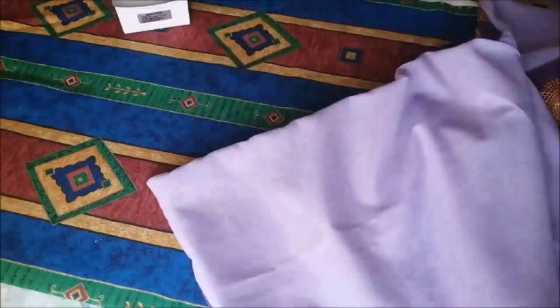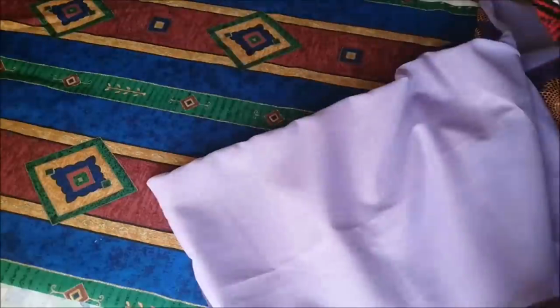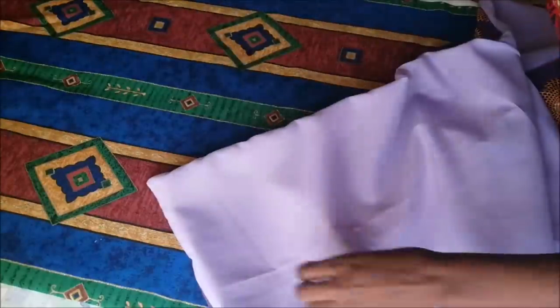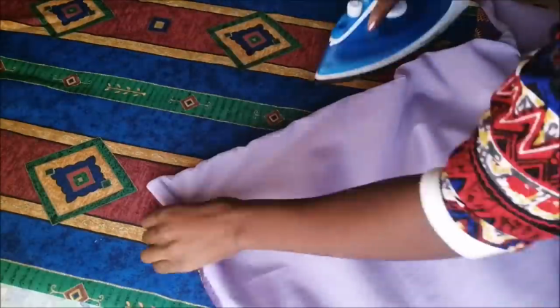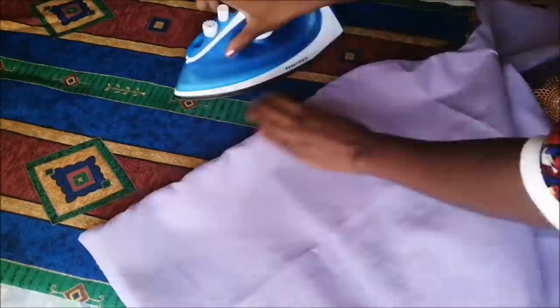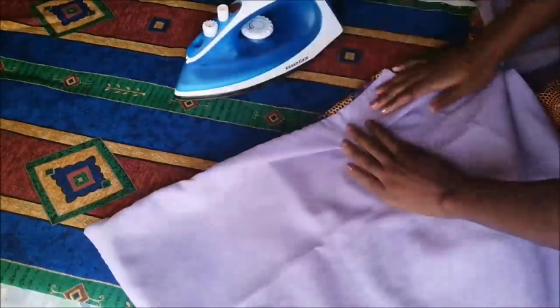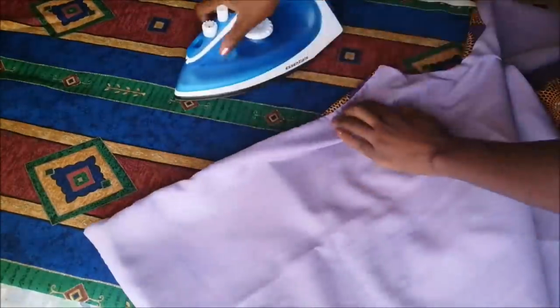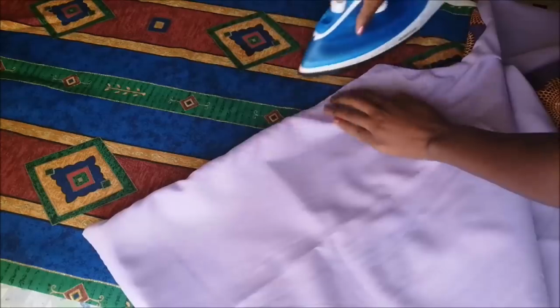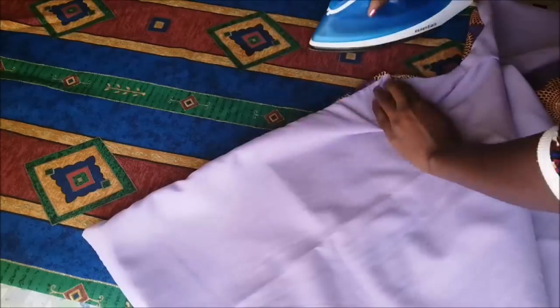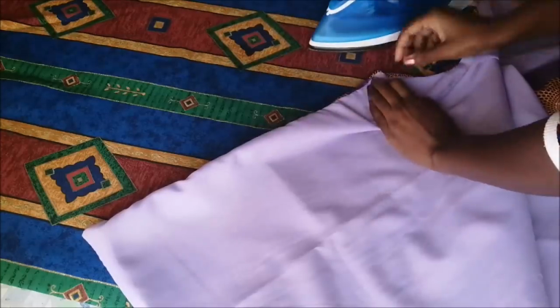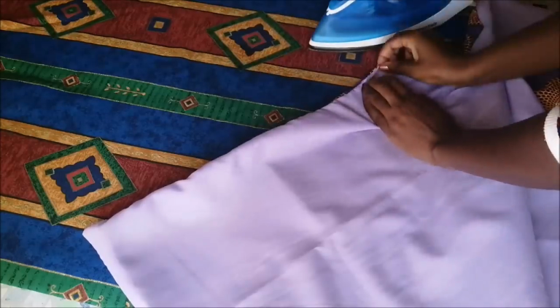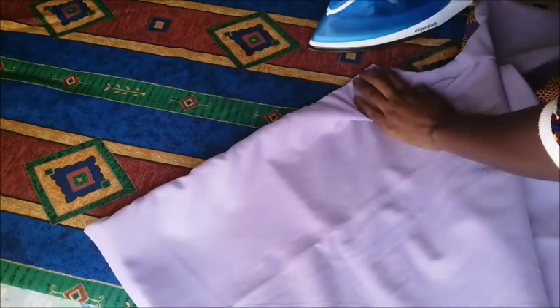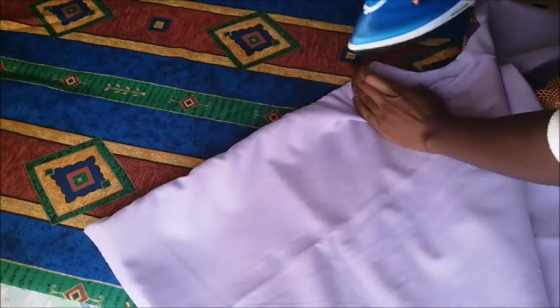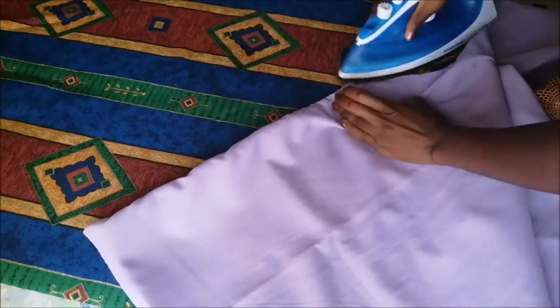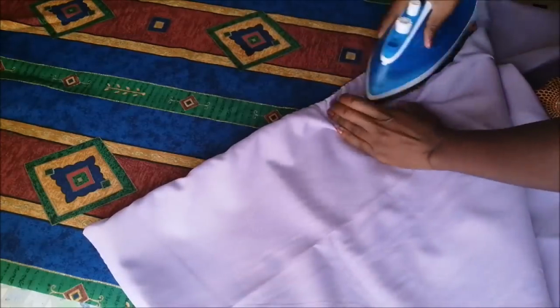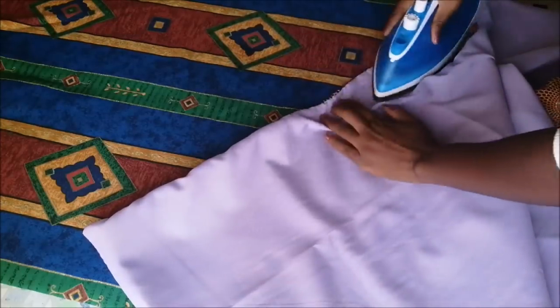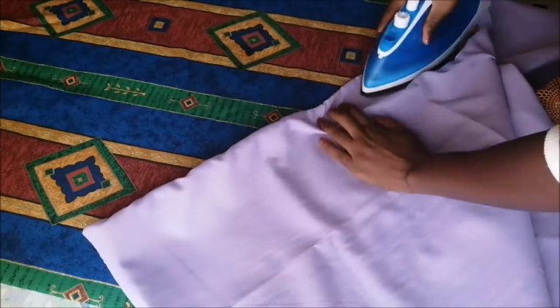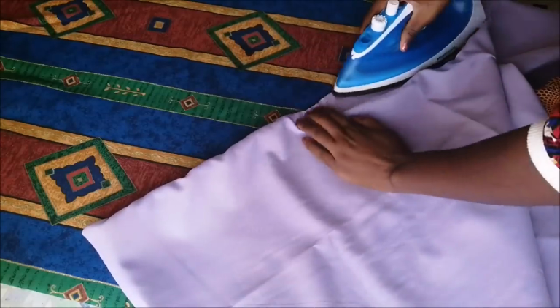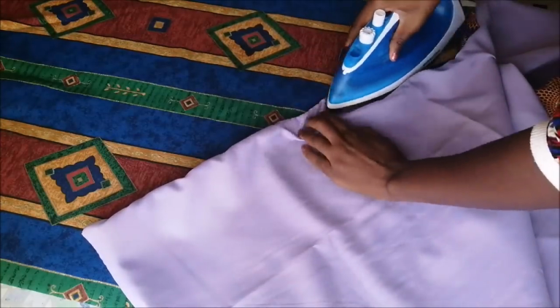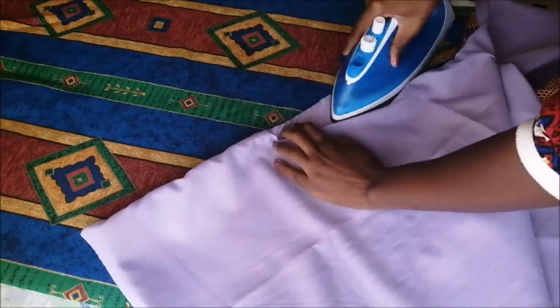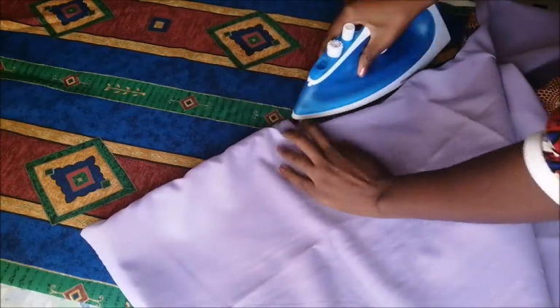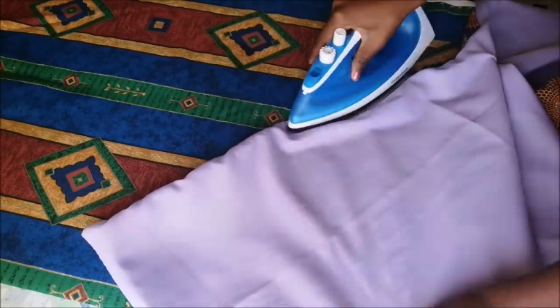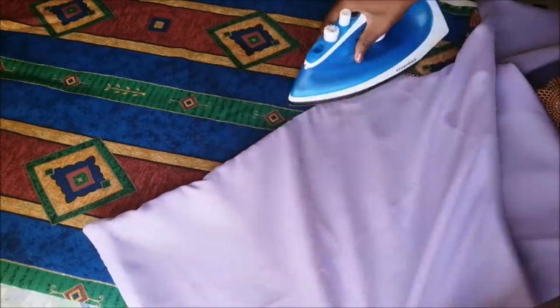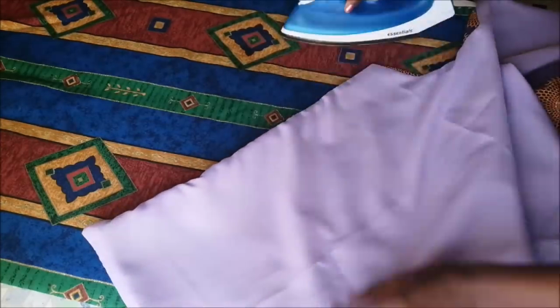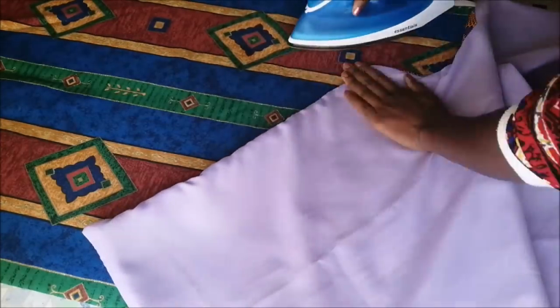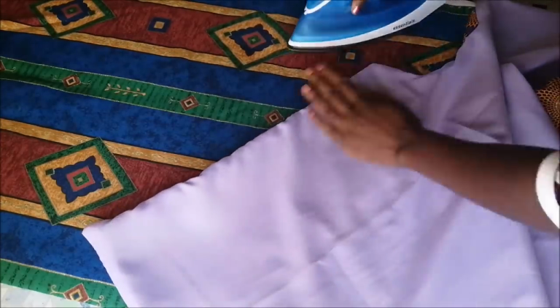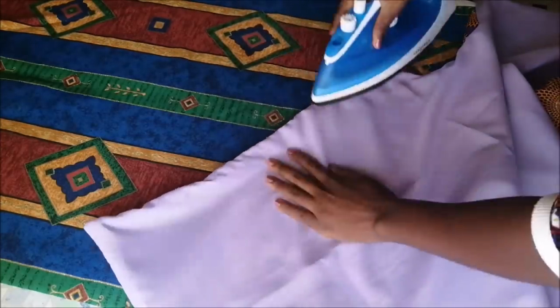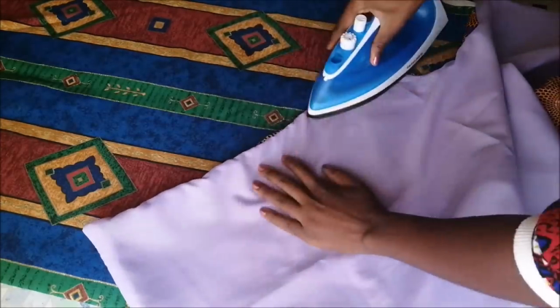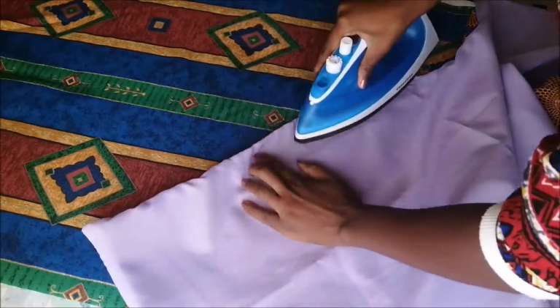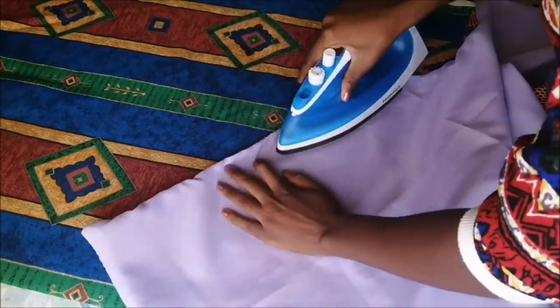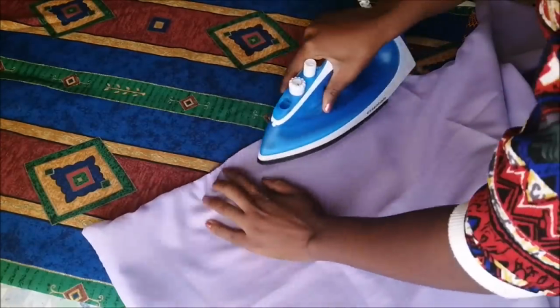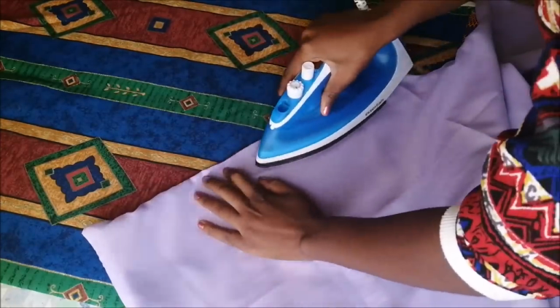Then I just went on to press the edges using an iron to make sure everything is nice and flat.